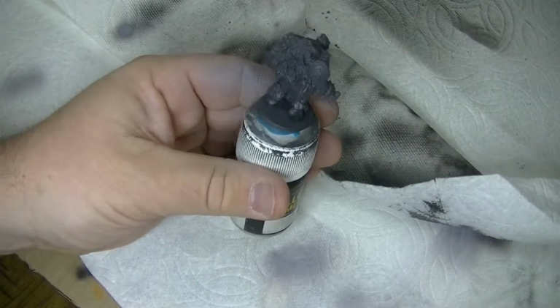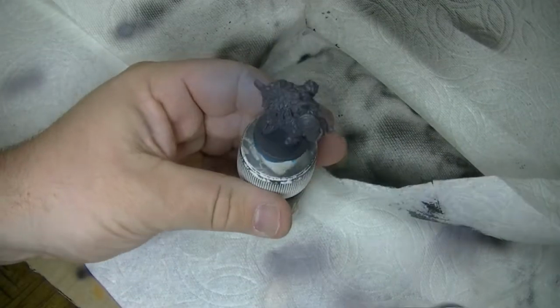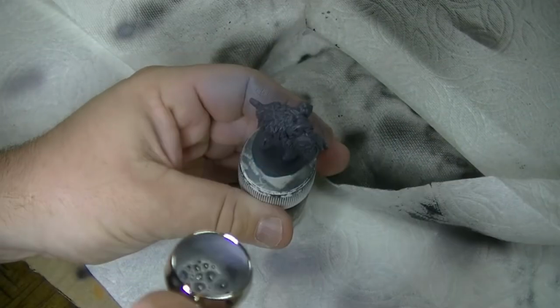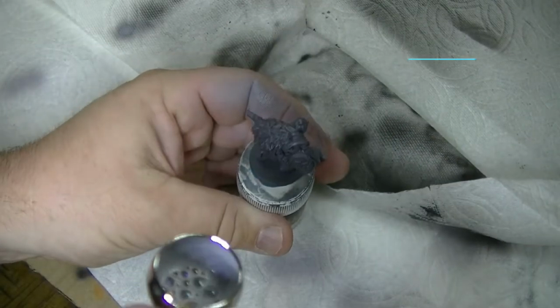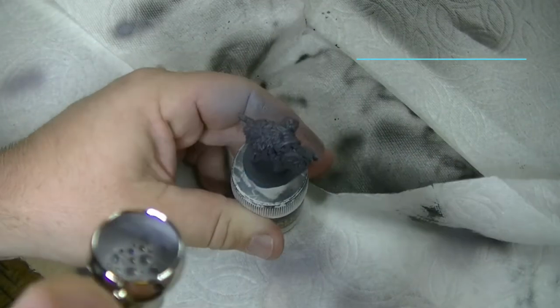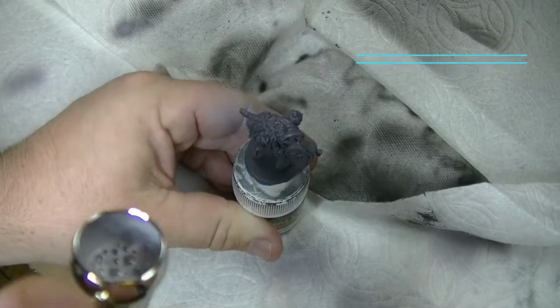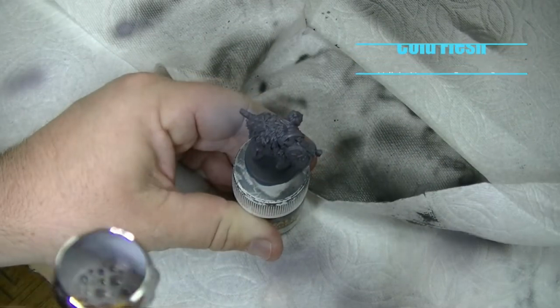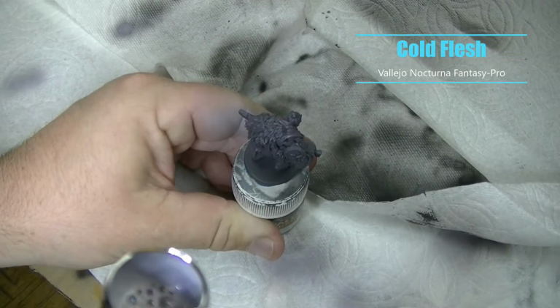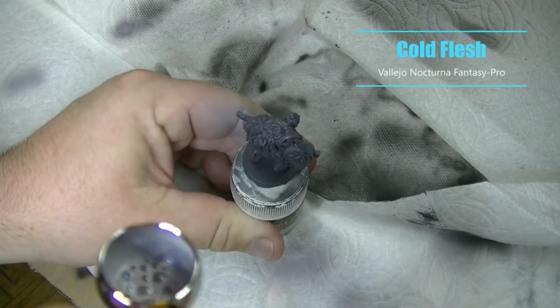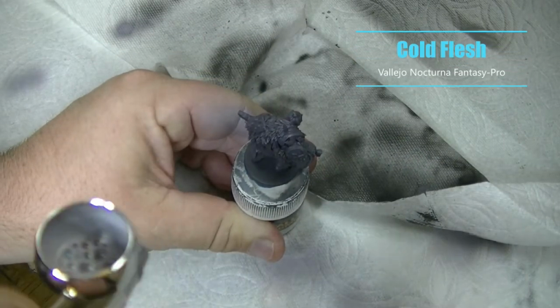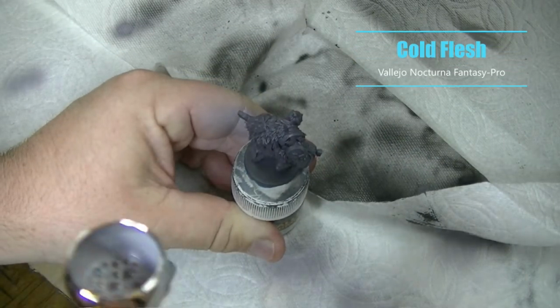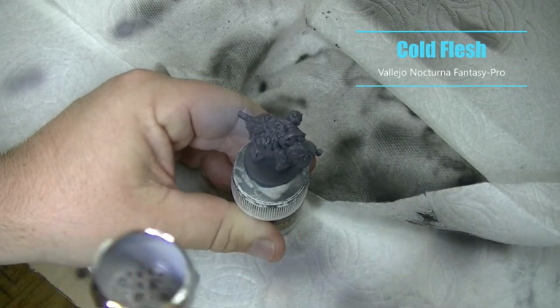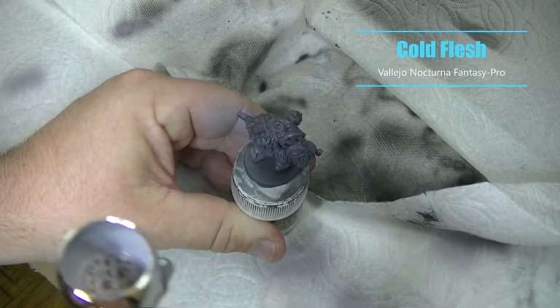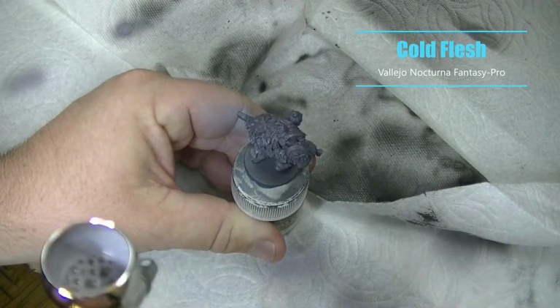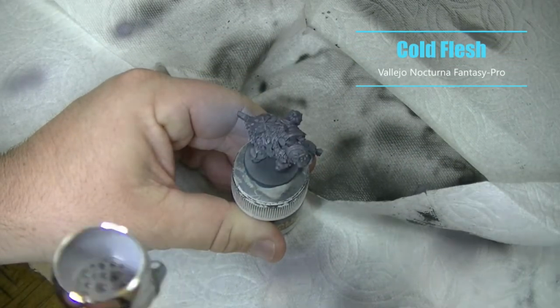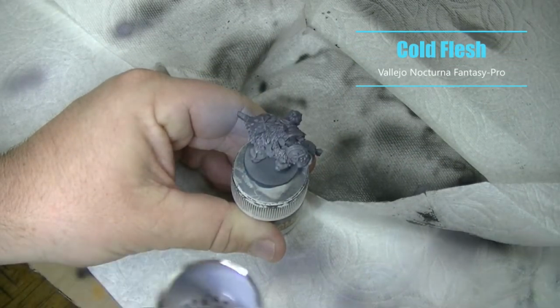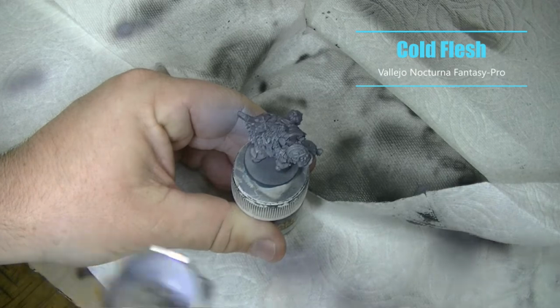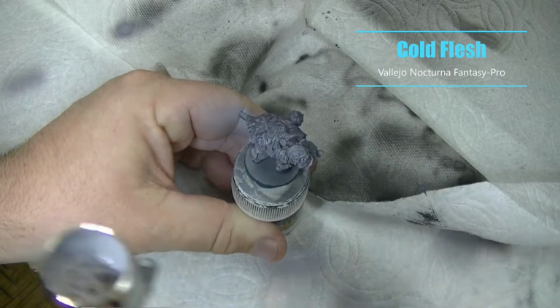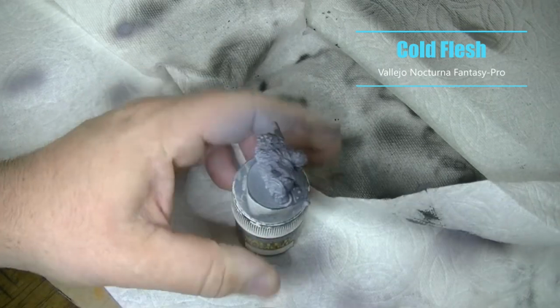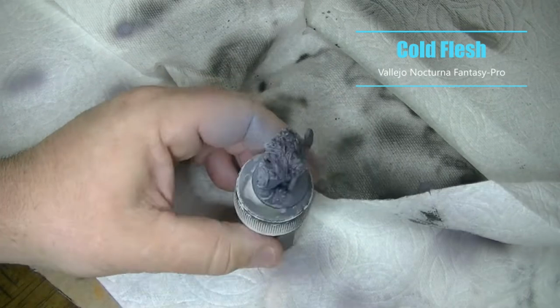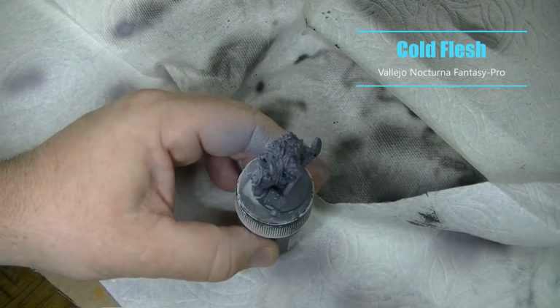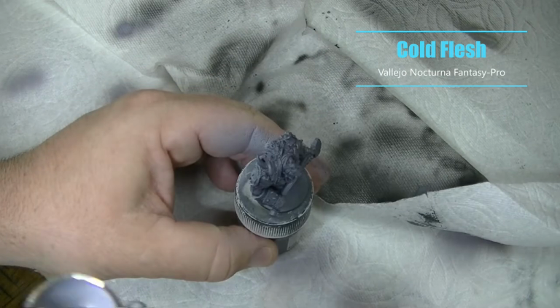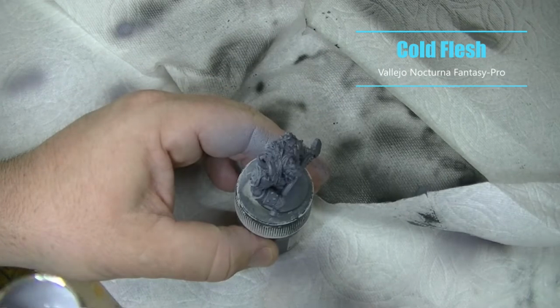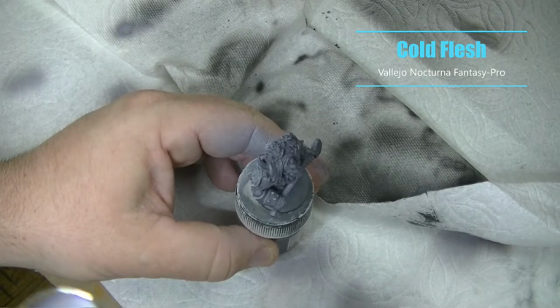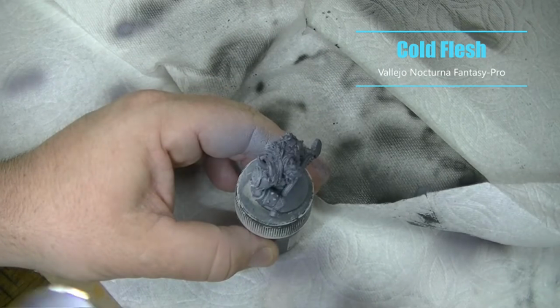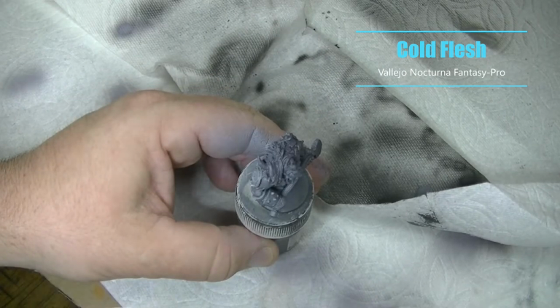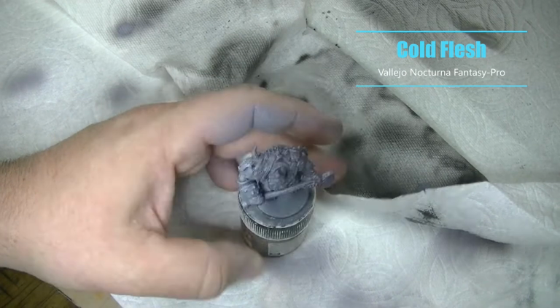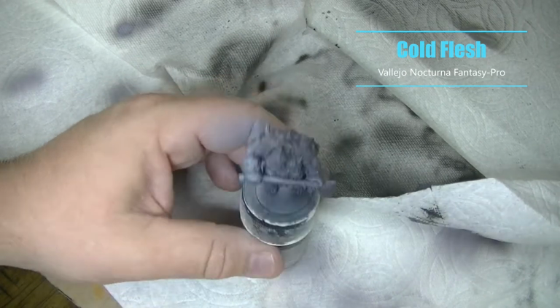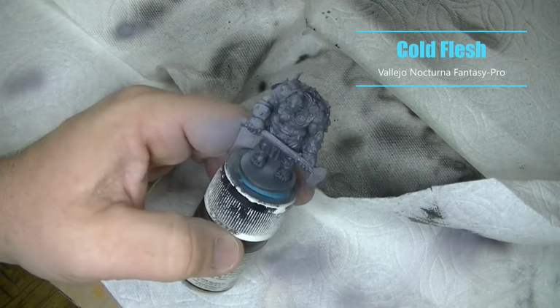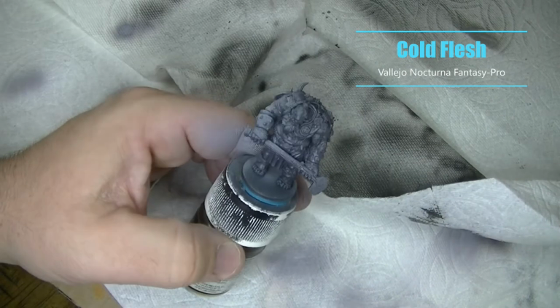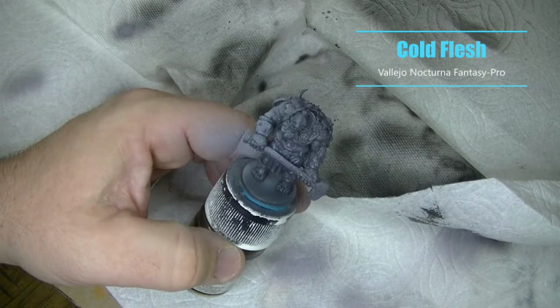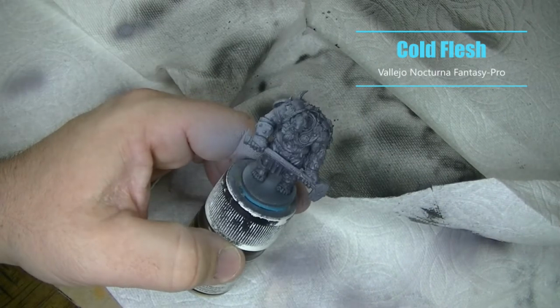Continuing on with that Zenithal undercoat, I'm using Cold Flesh spraying at a 45 degree angle.